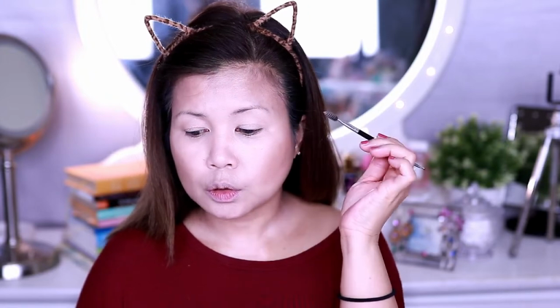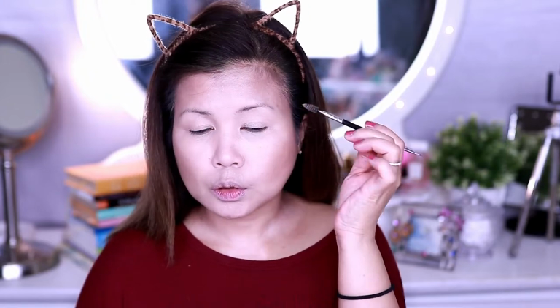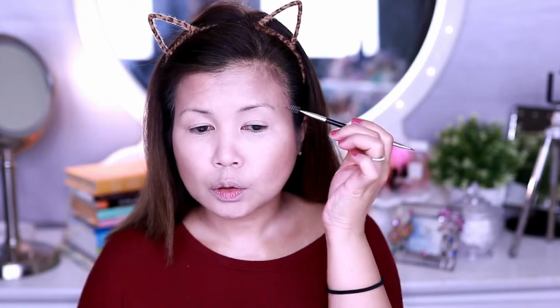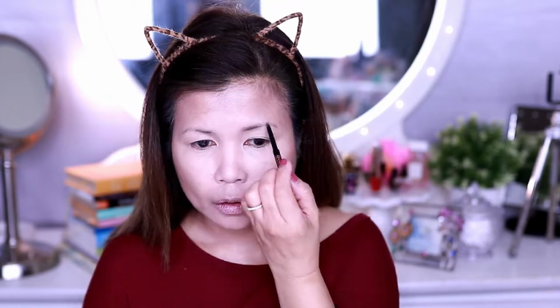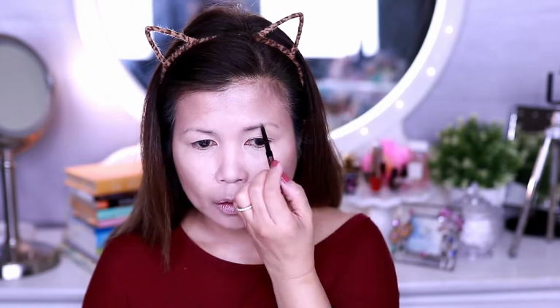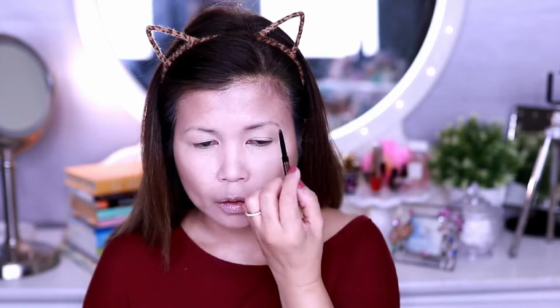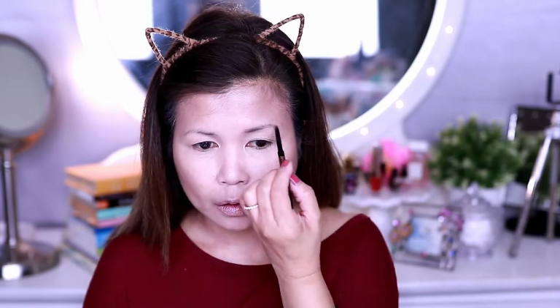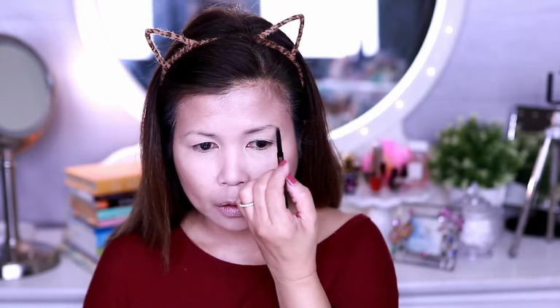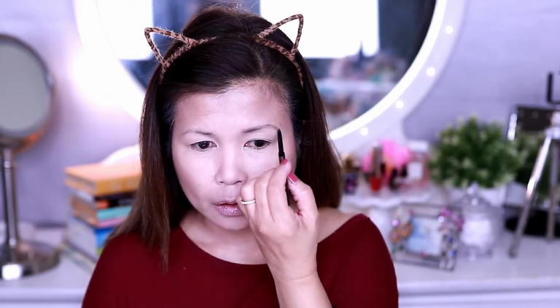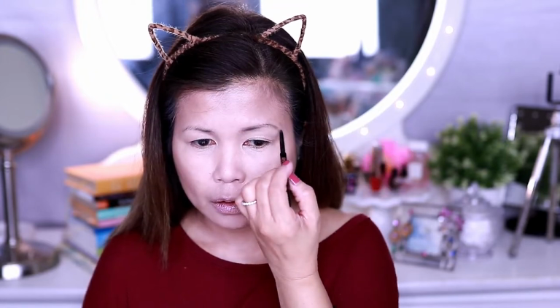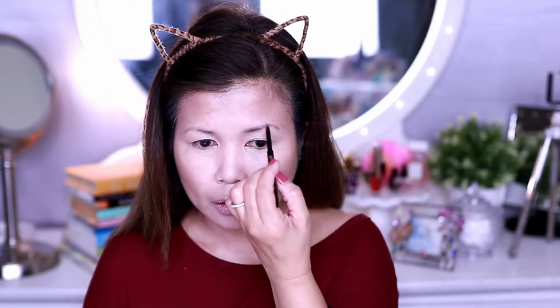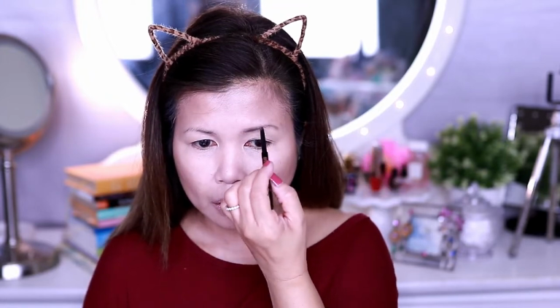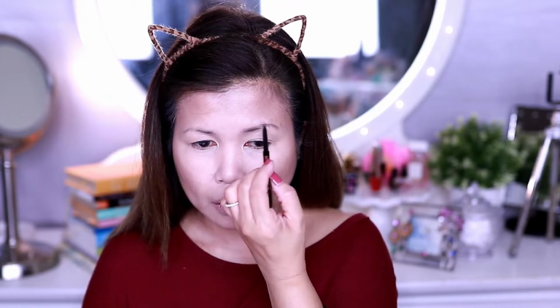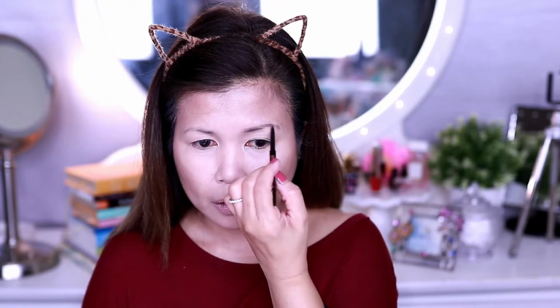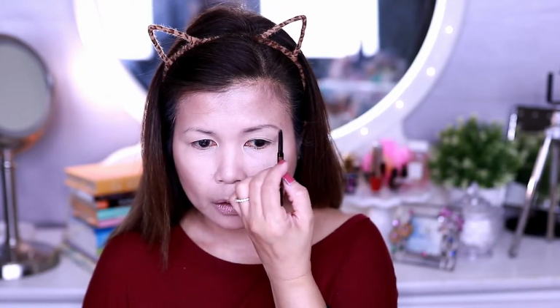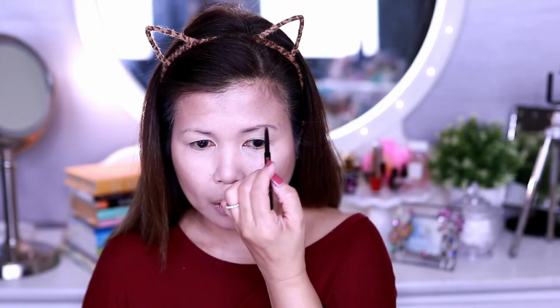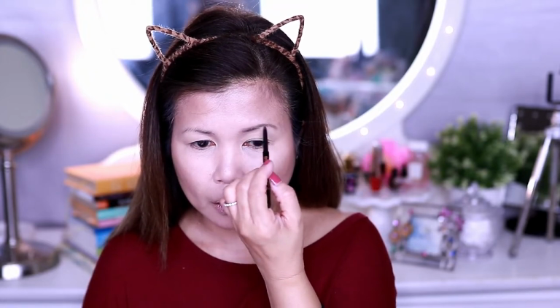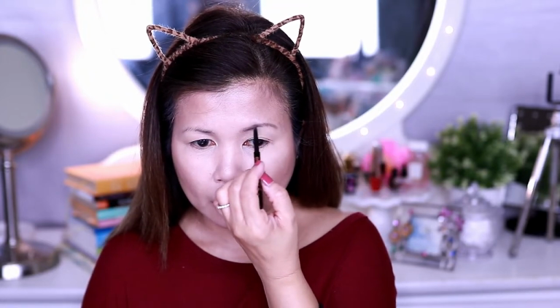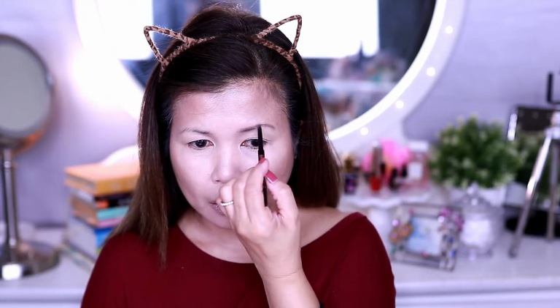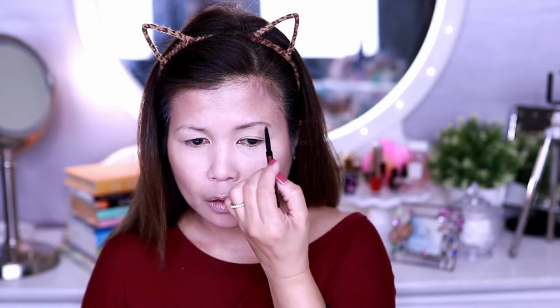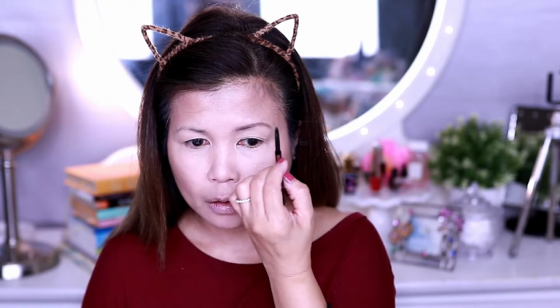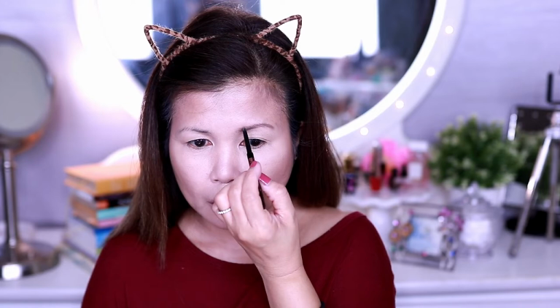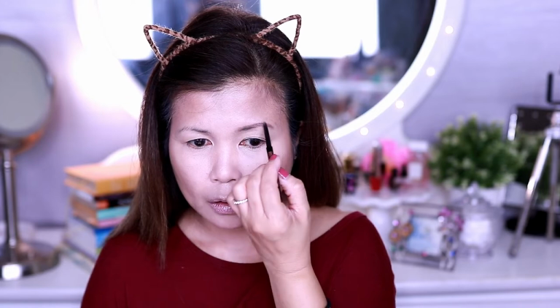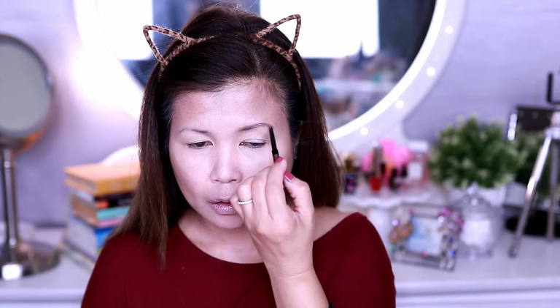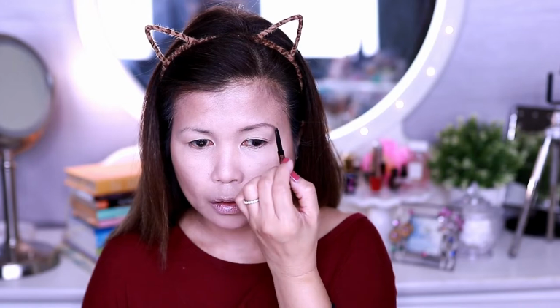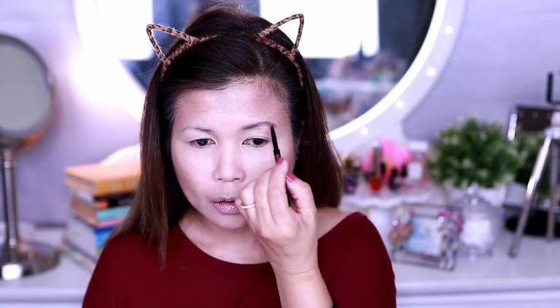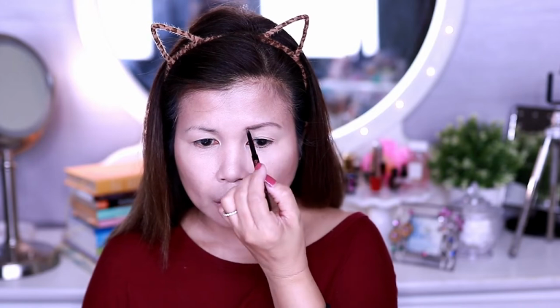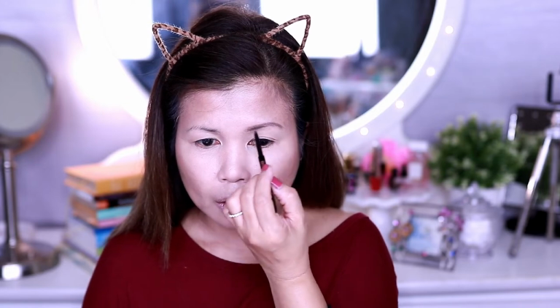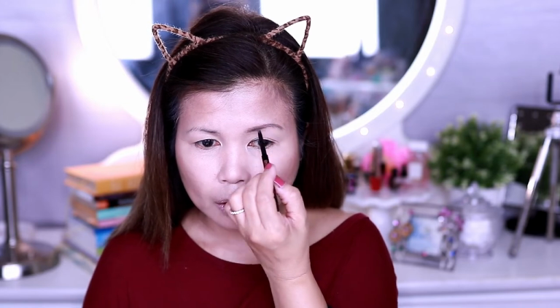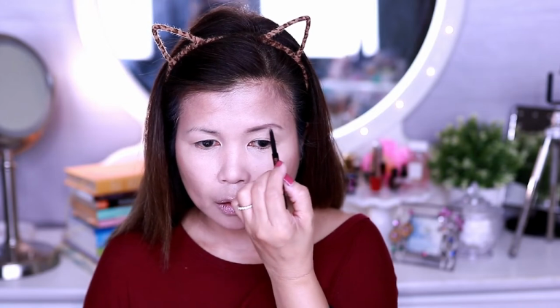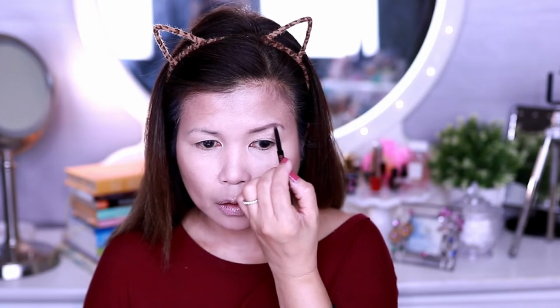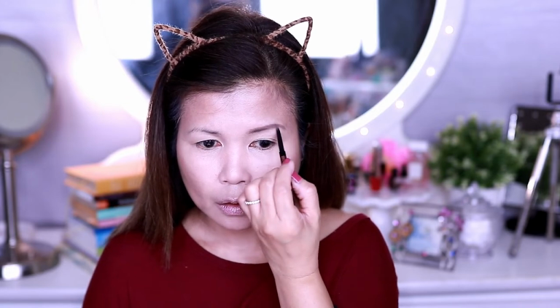For my eyebrows, I'm using ABH Brow Wiz in Taupe.